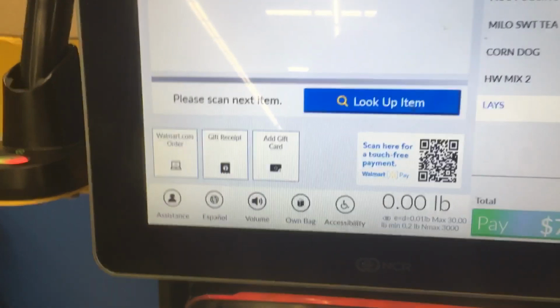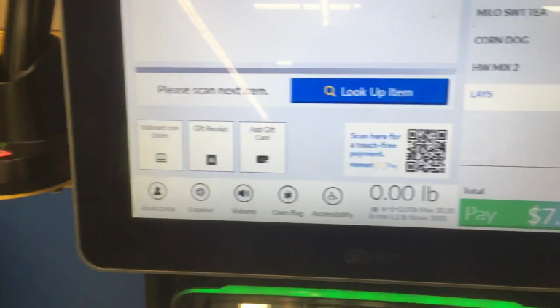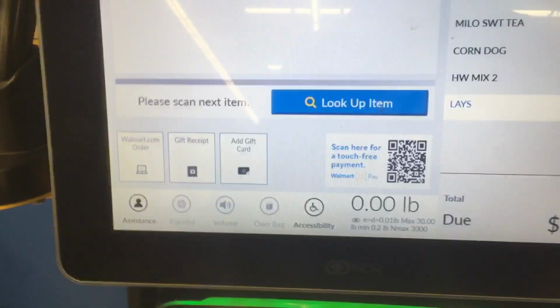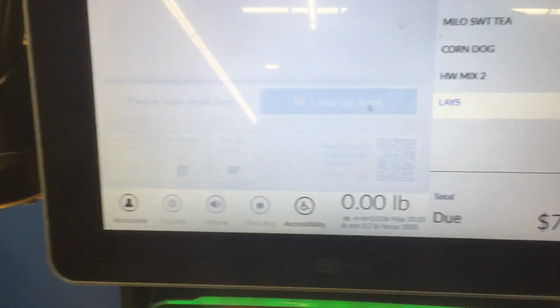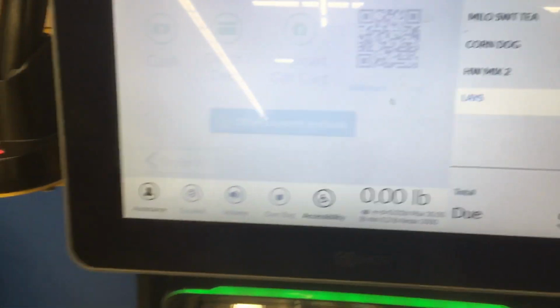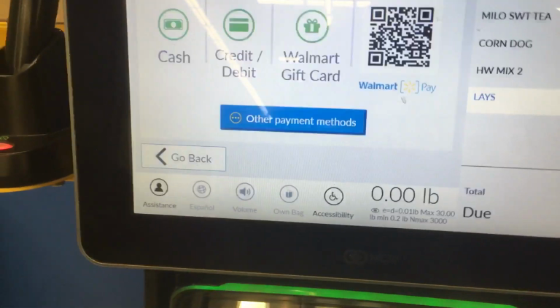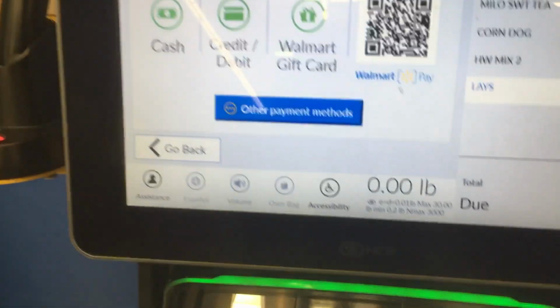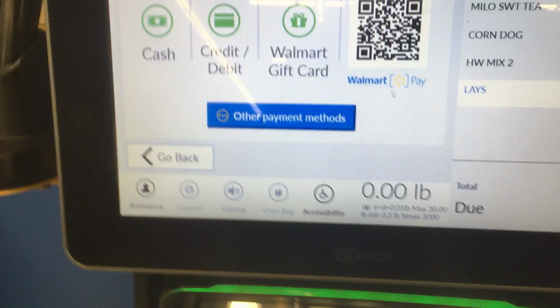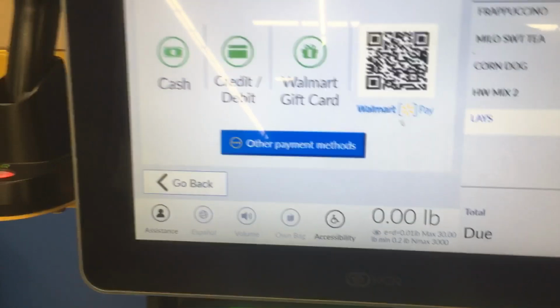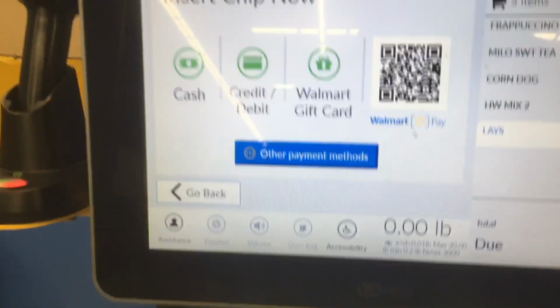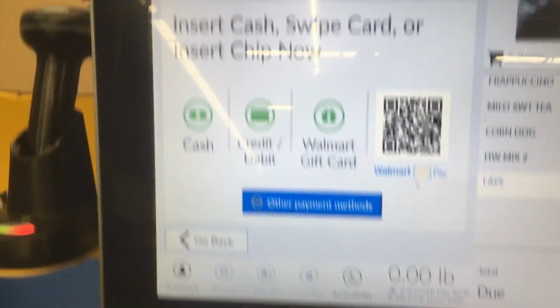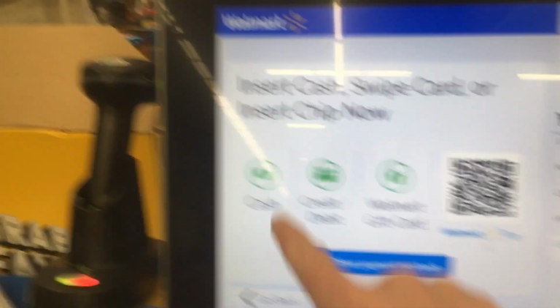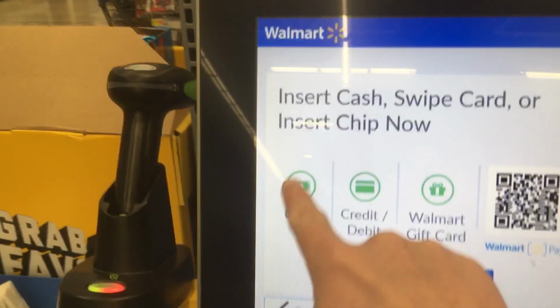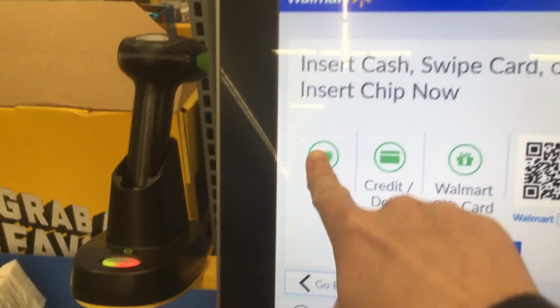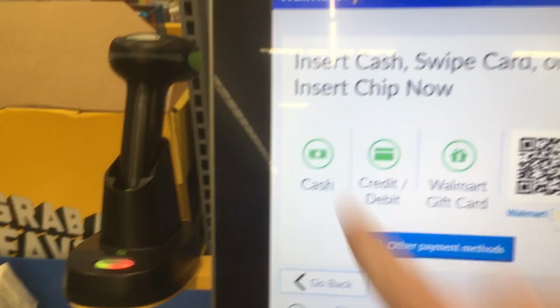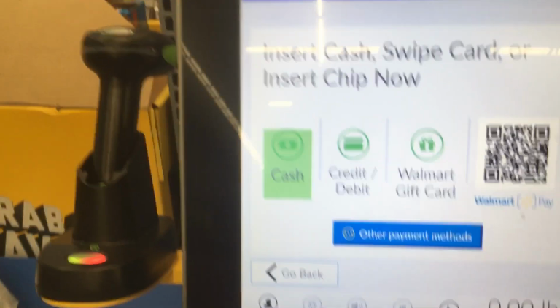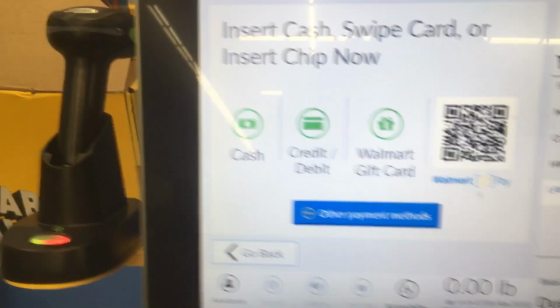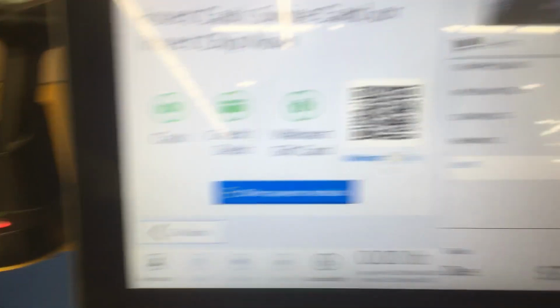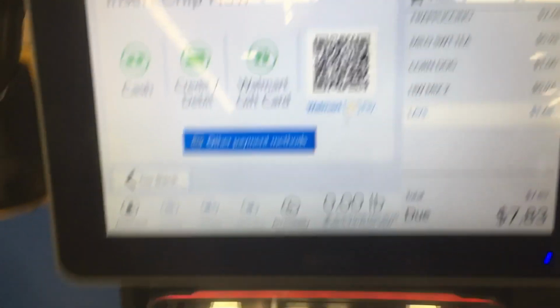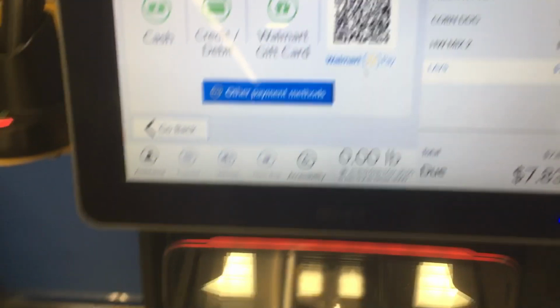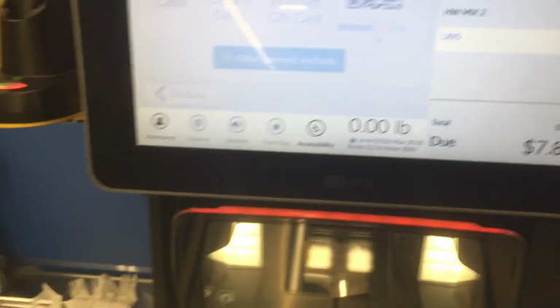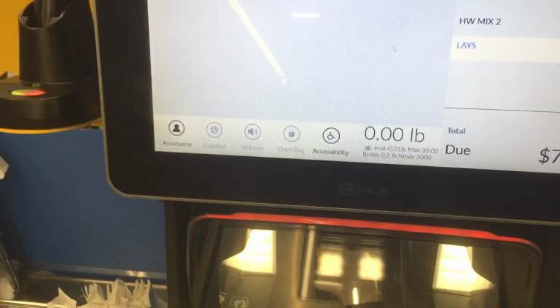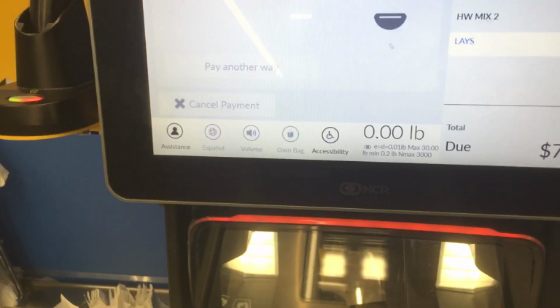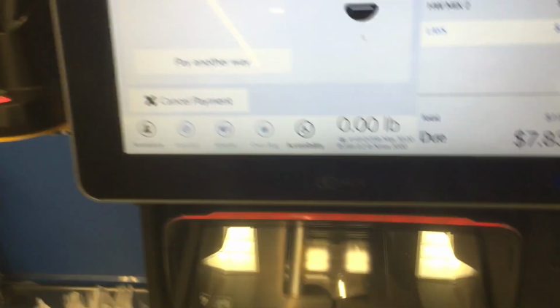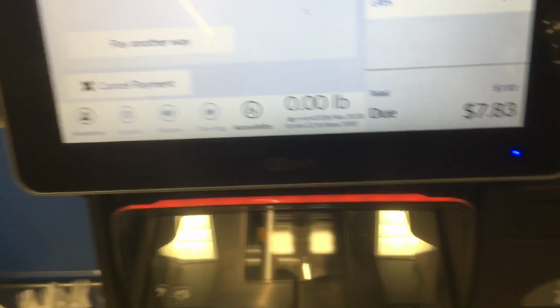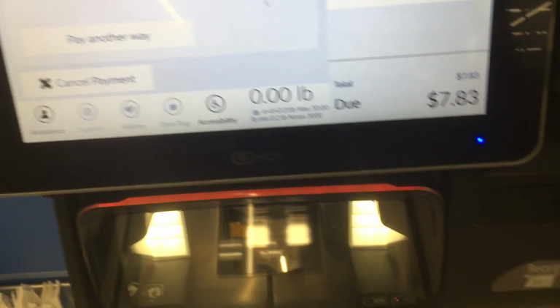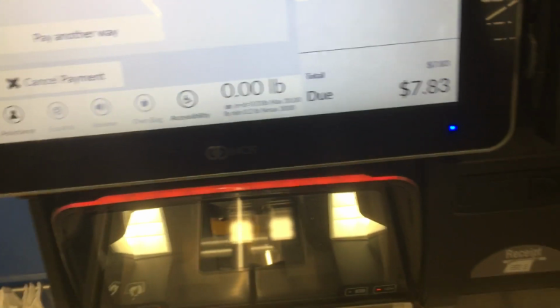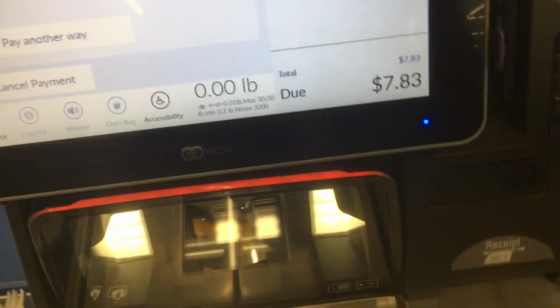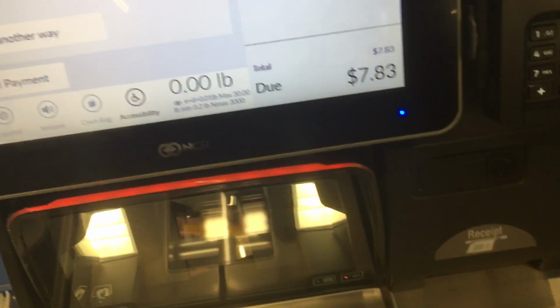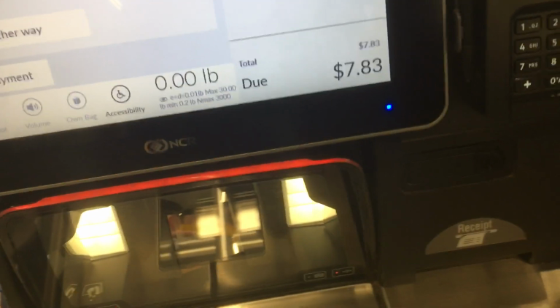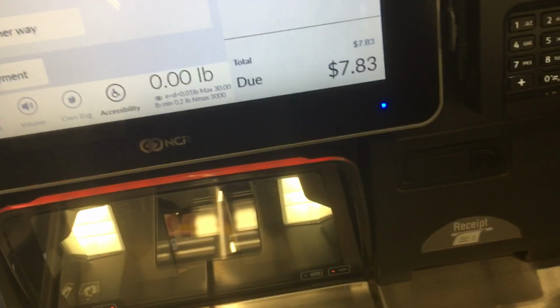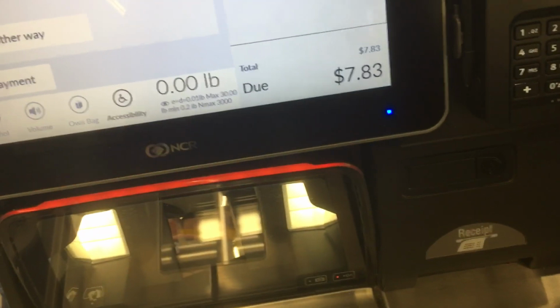Insert cash or select payment type. Insert cash or pay another way.